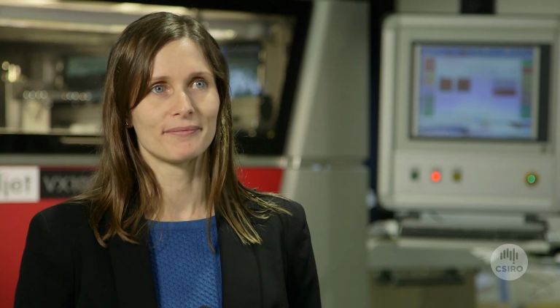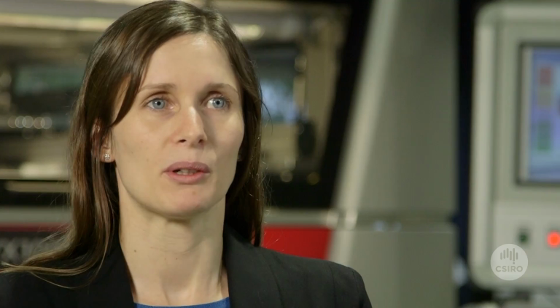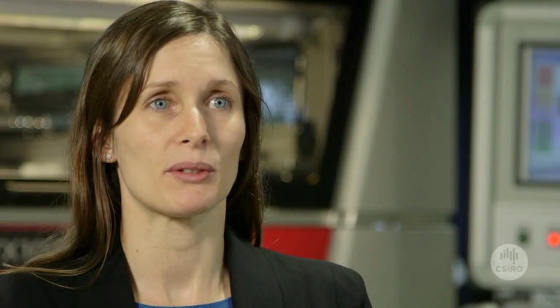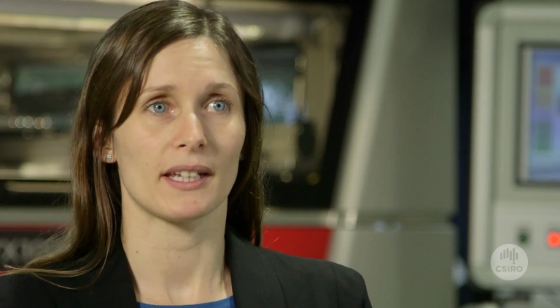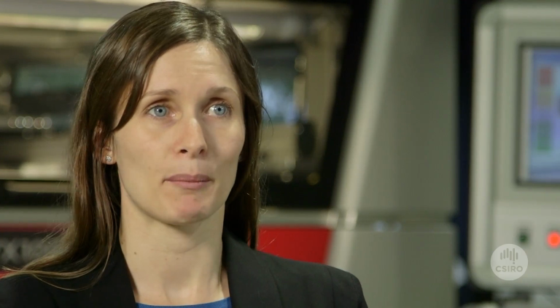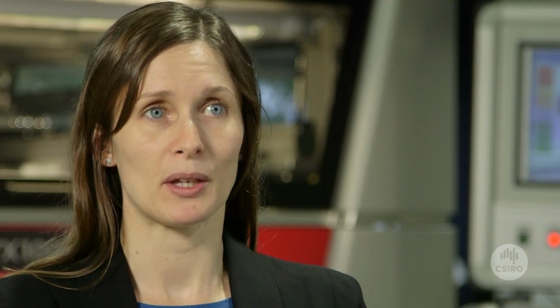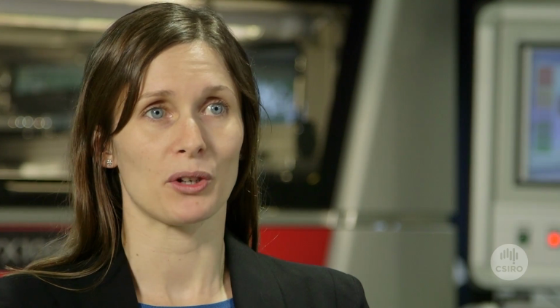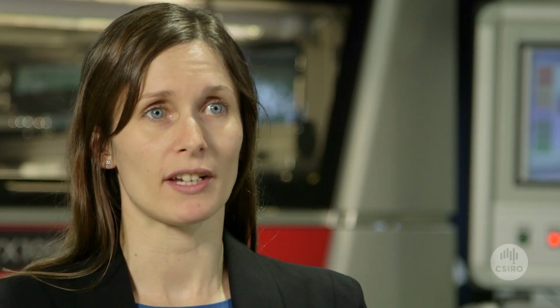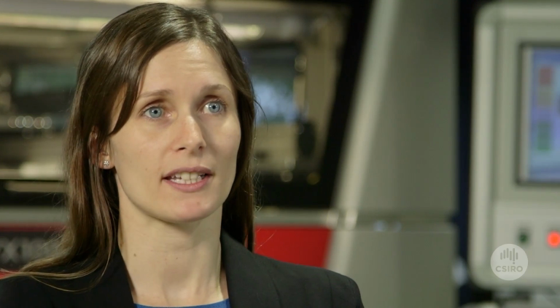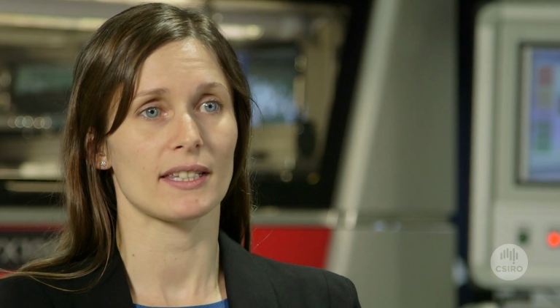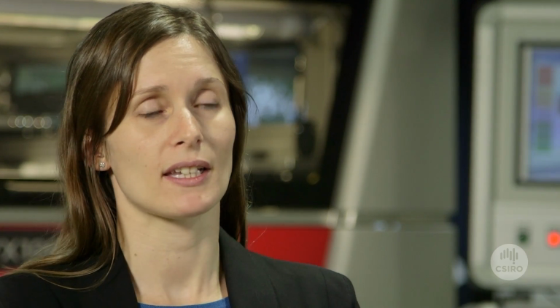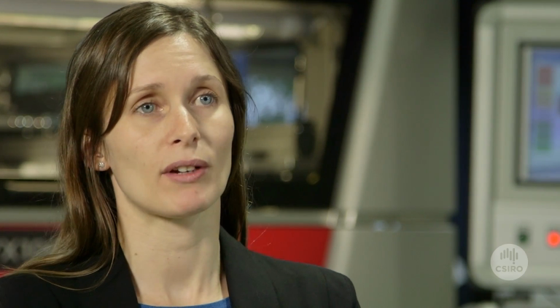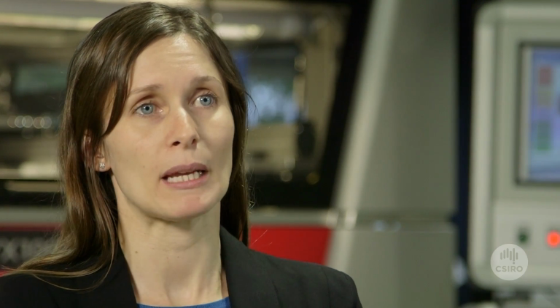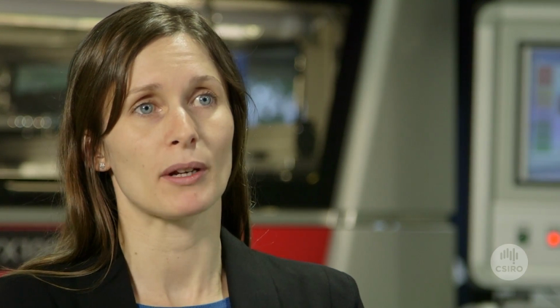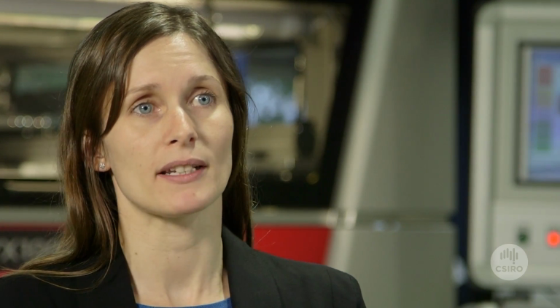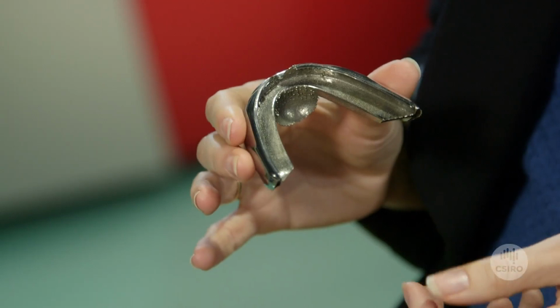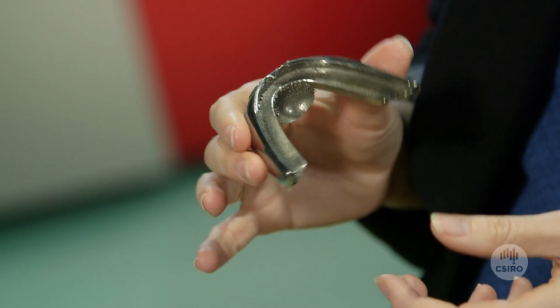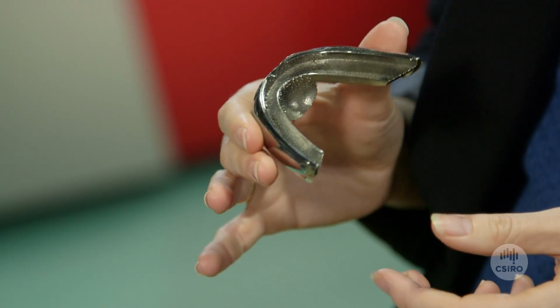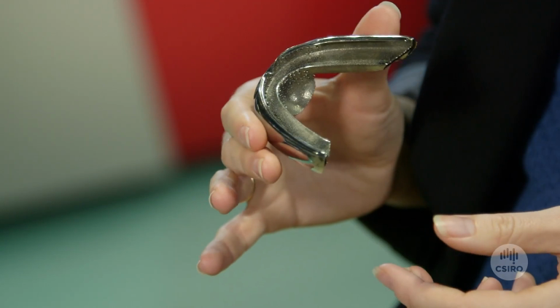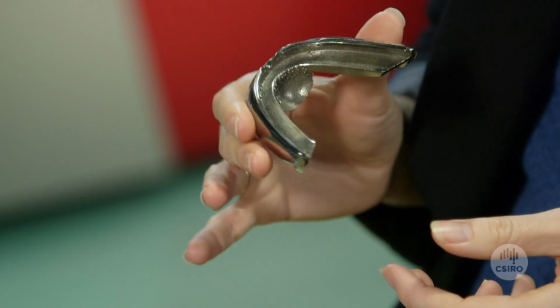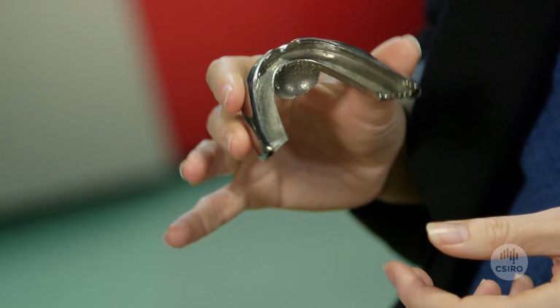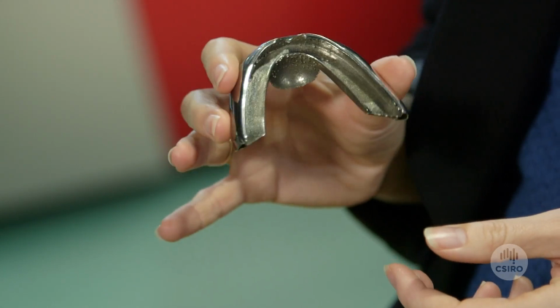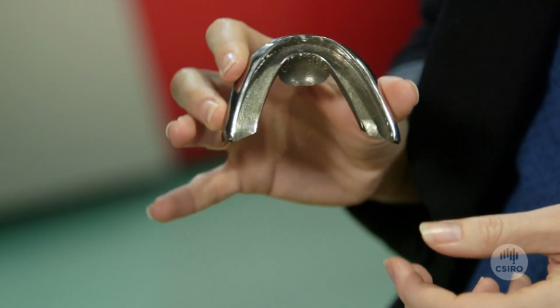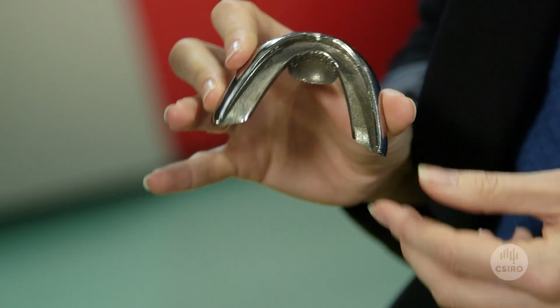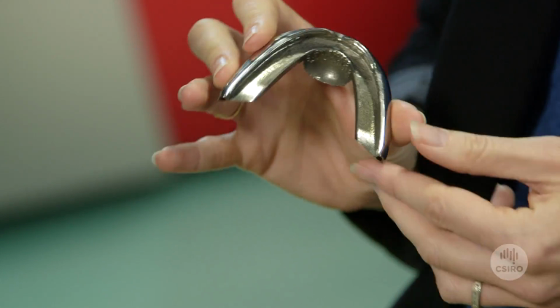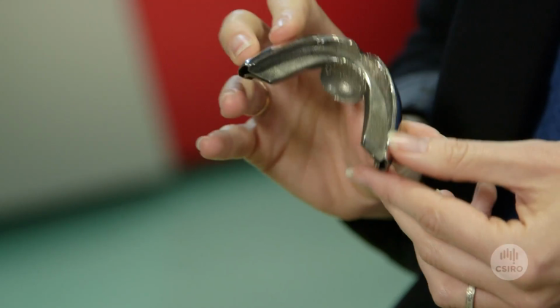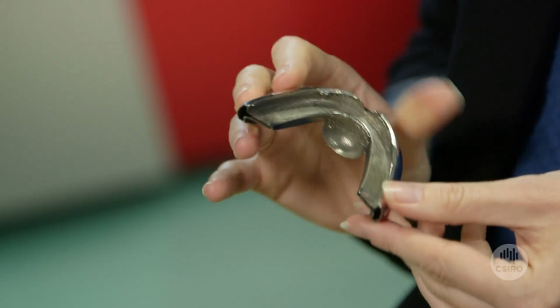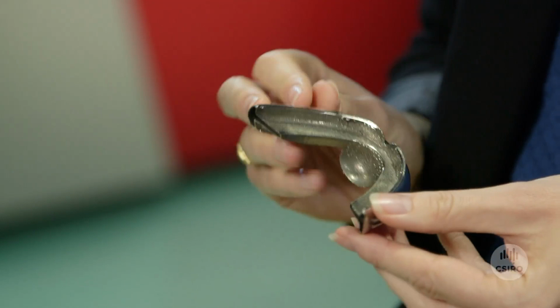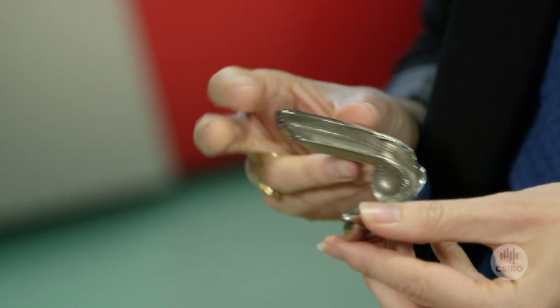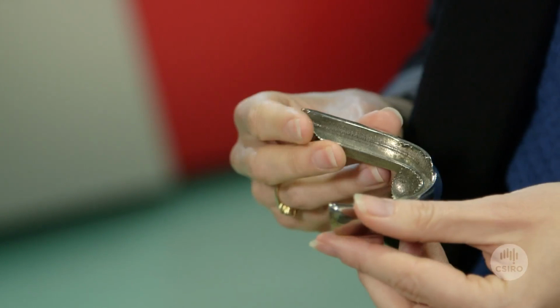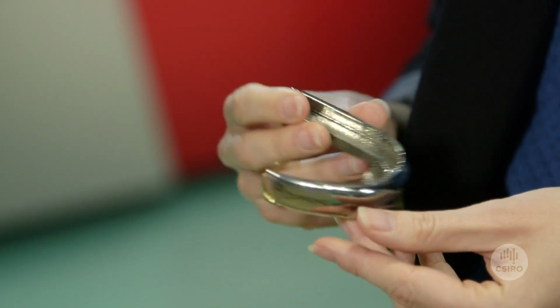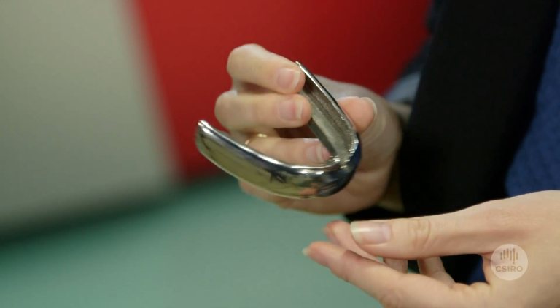We worked with a company called Oventus to 3D print a device that goes into your mouth that helps combat sleep apnea.